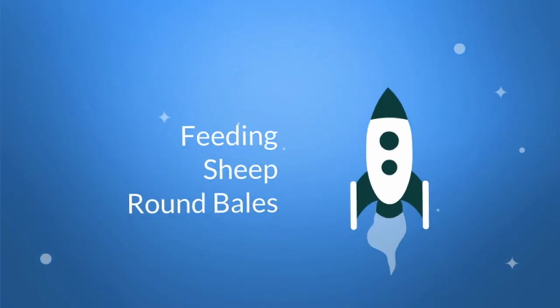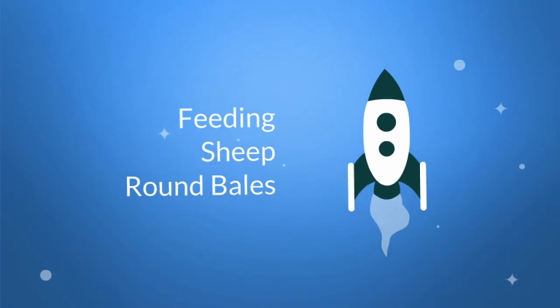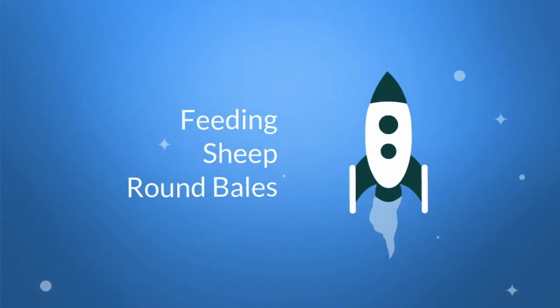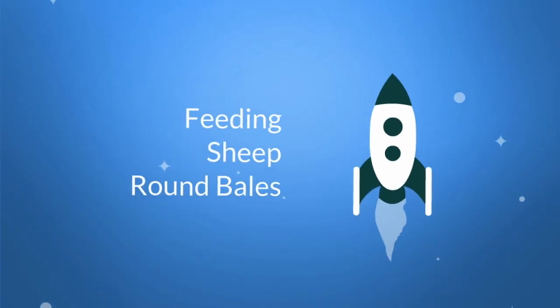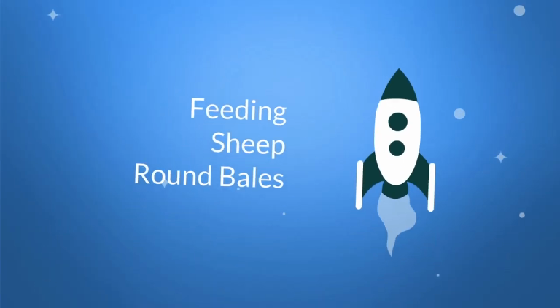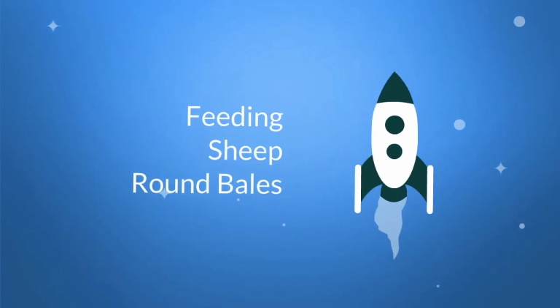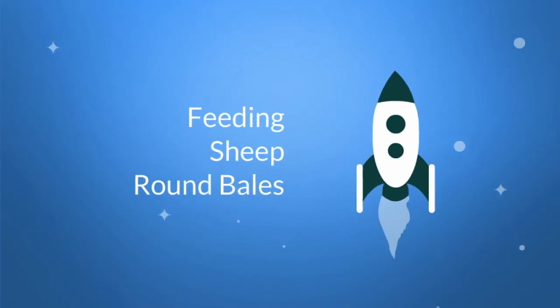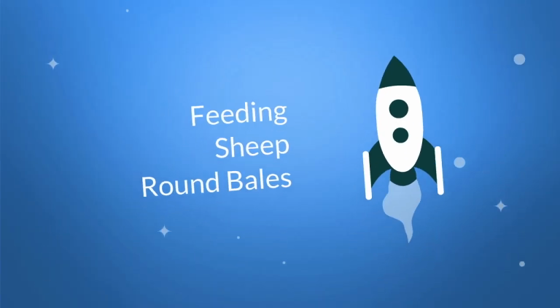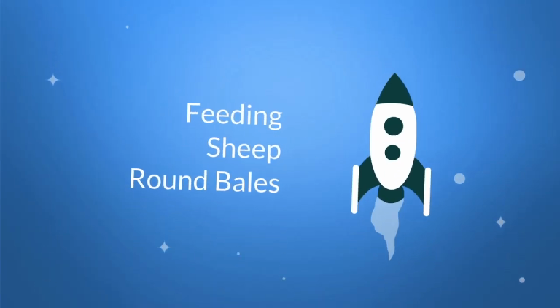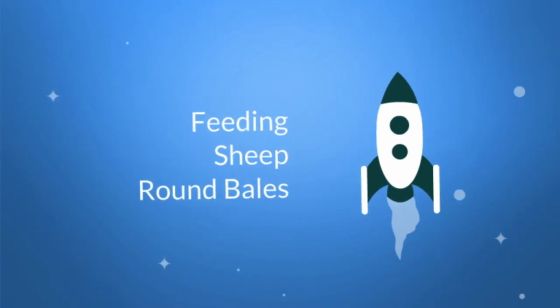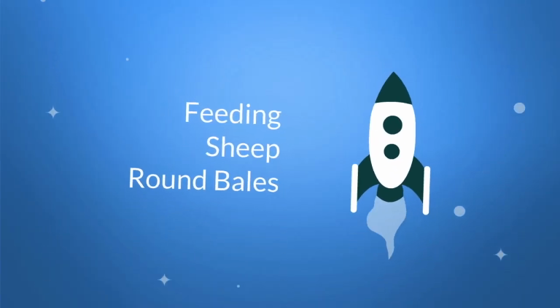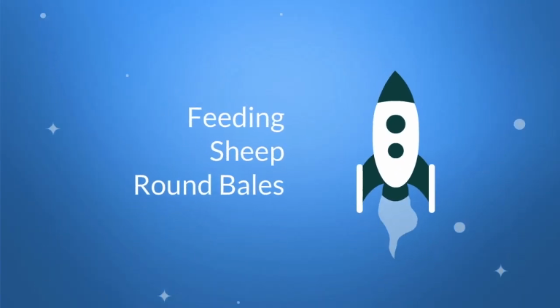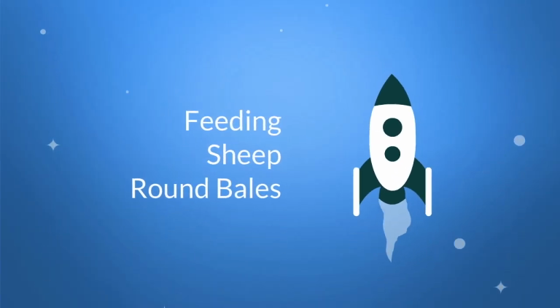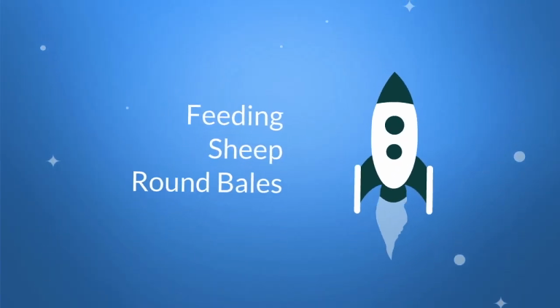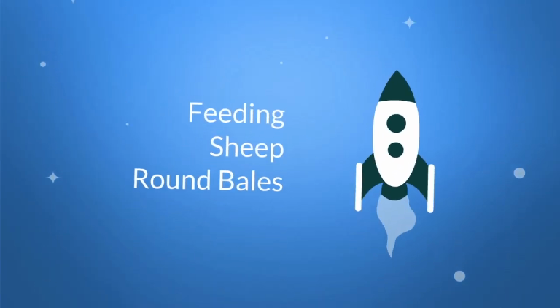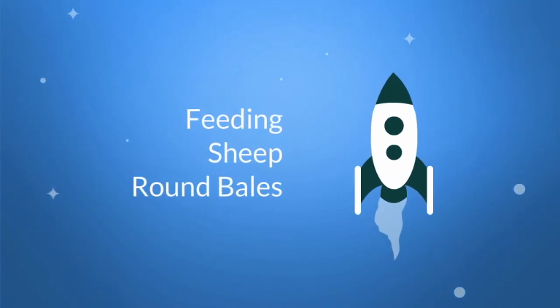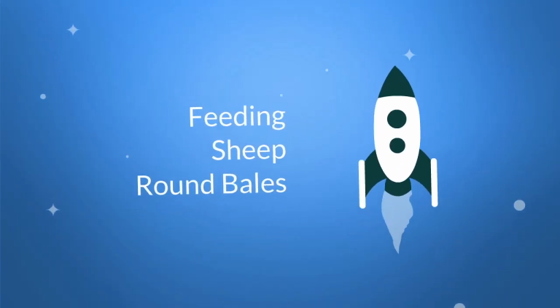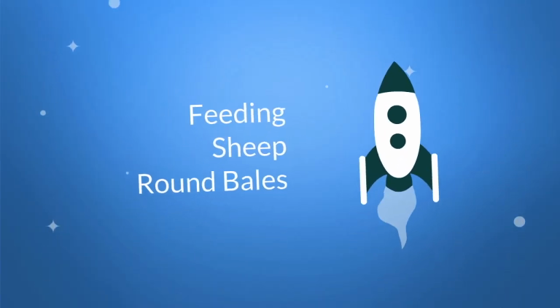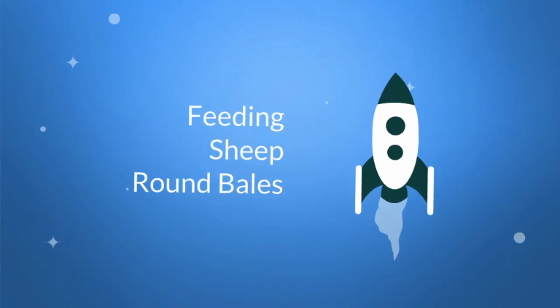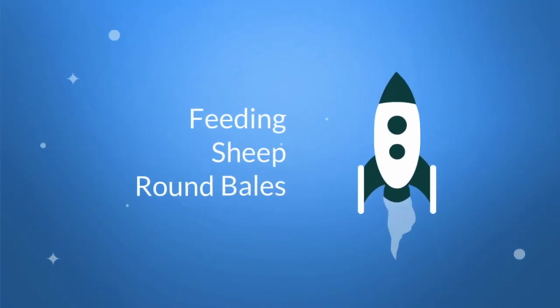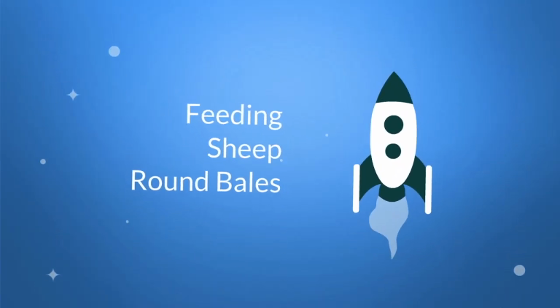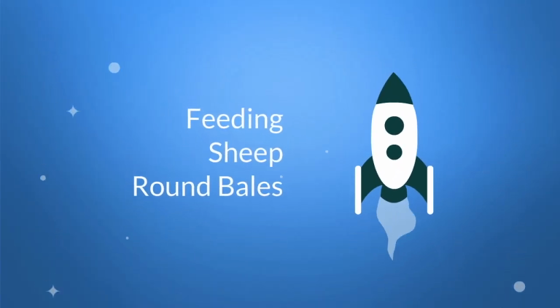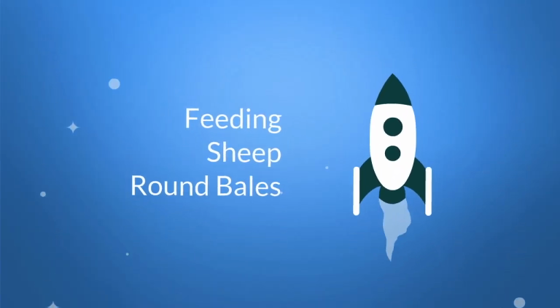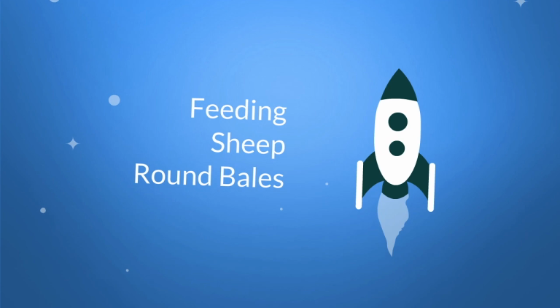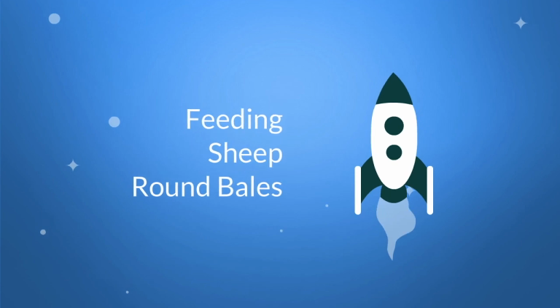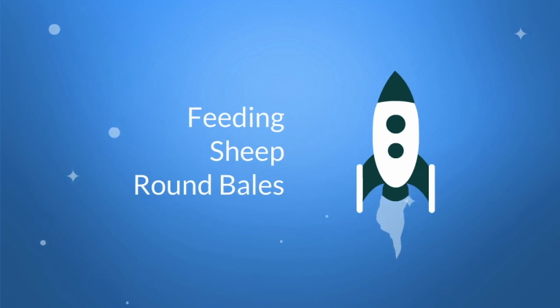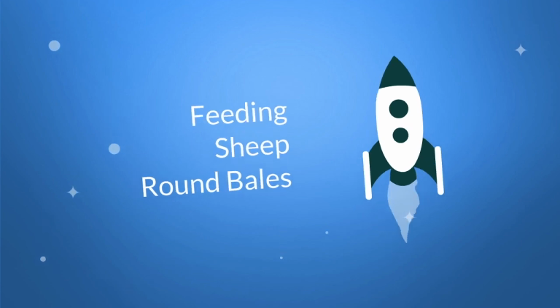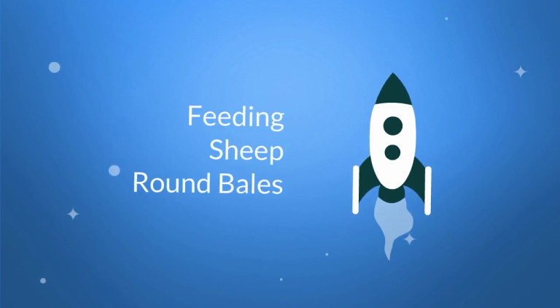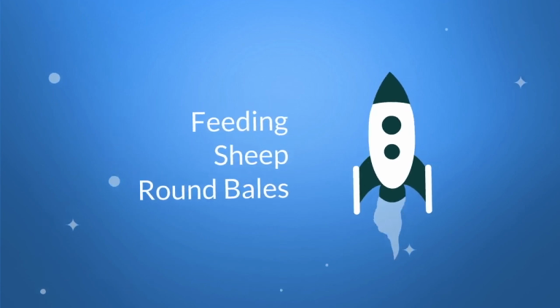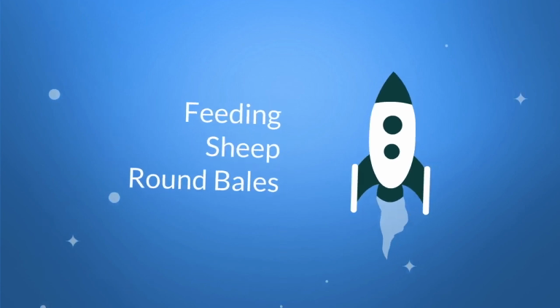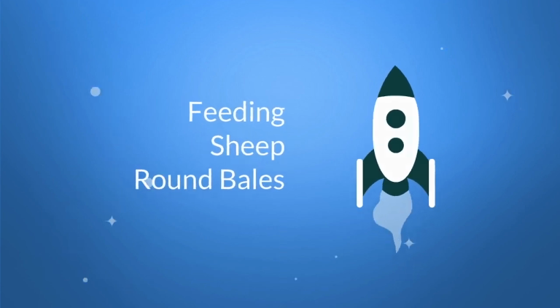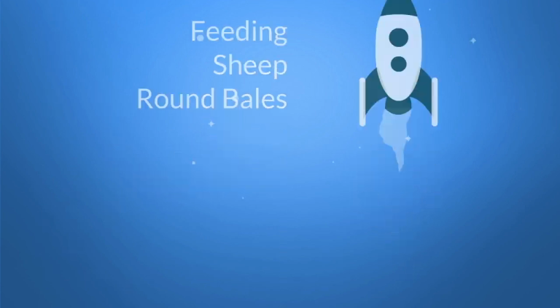Today we are talking about feeding sheep with round bales. Without further delay, let's get started.